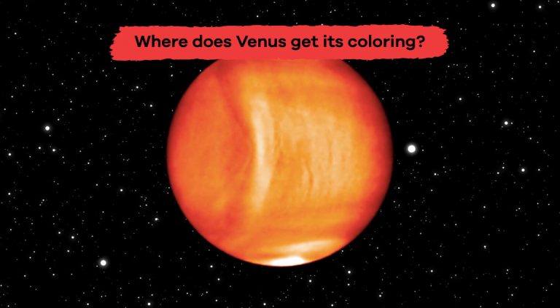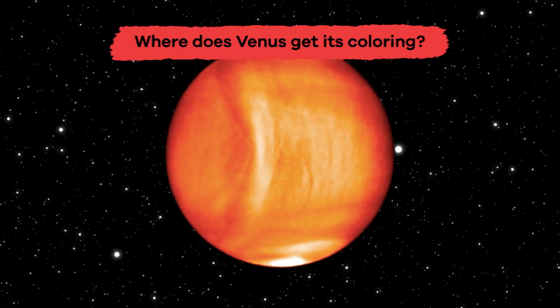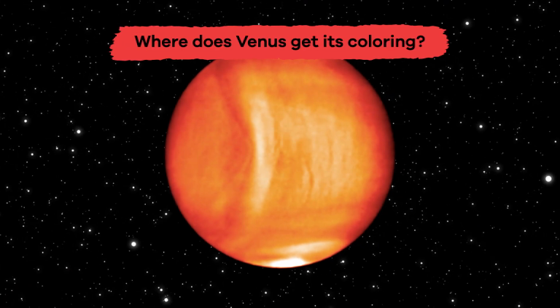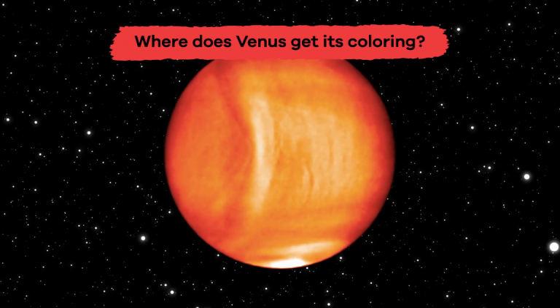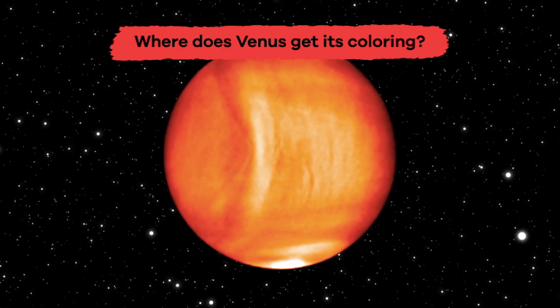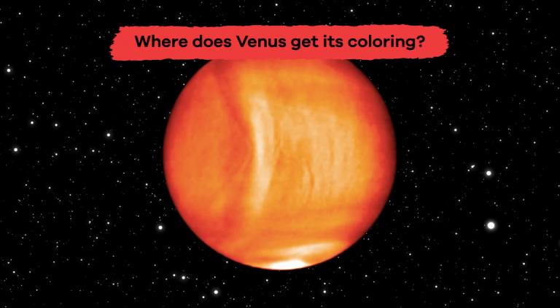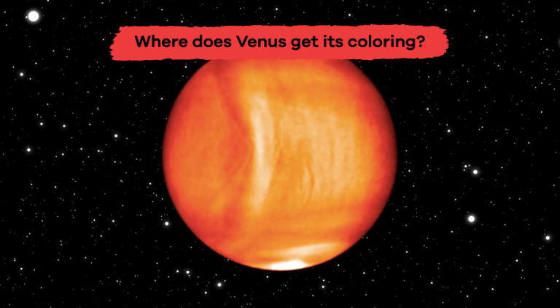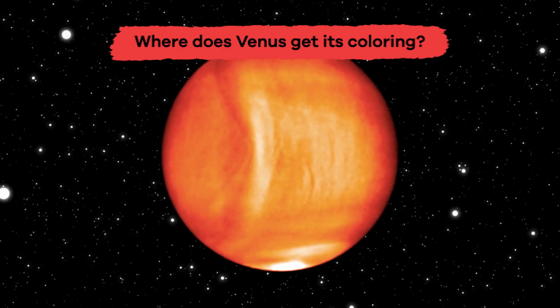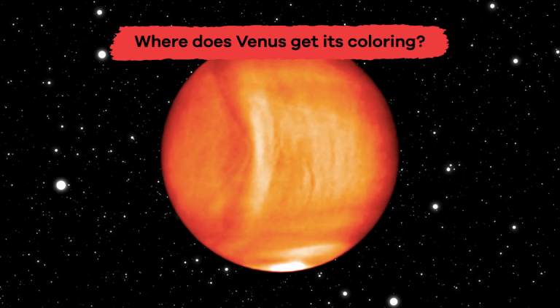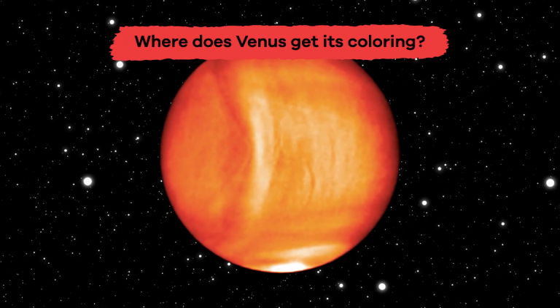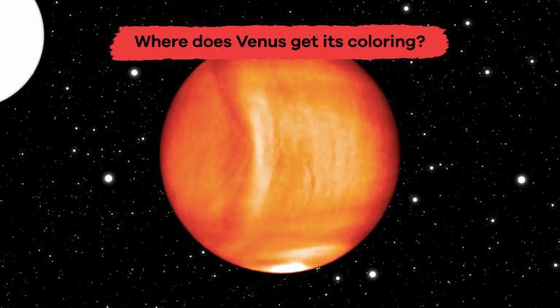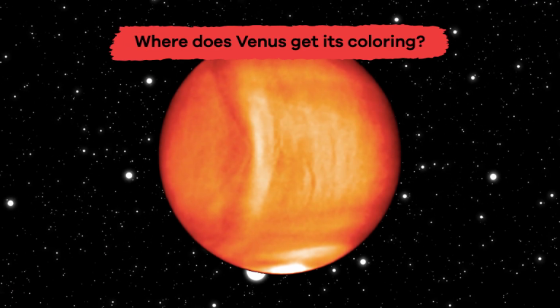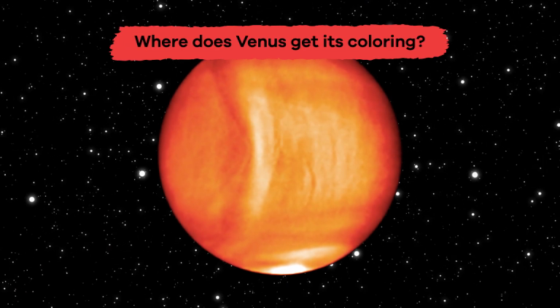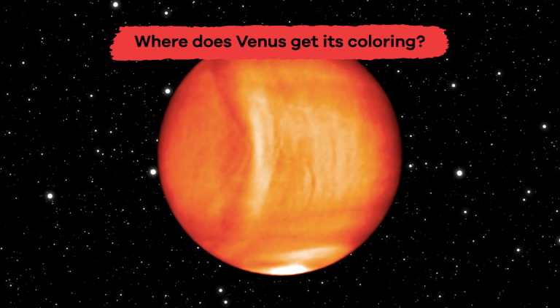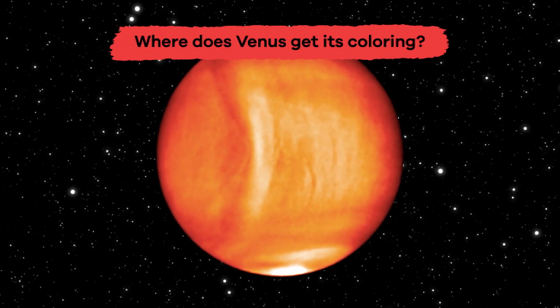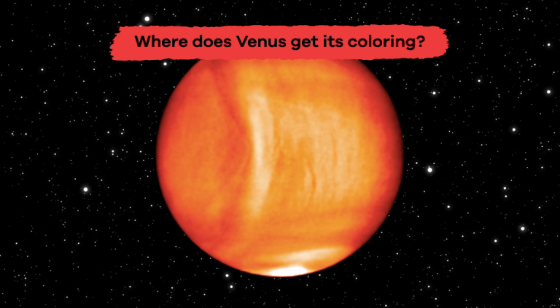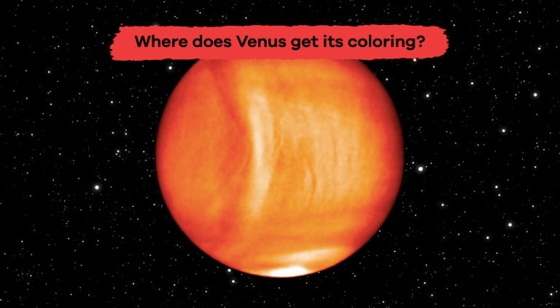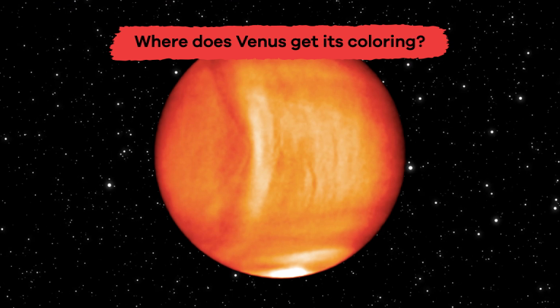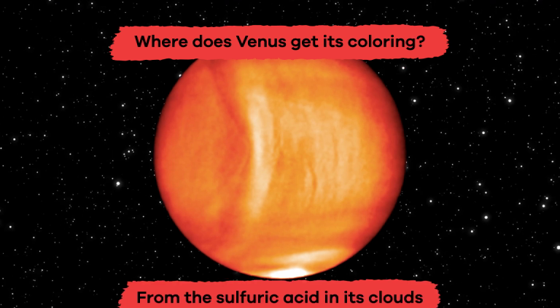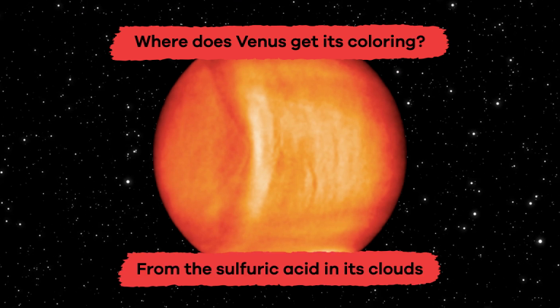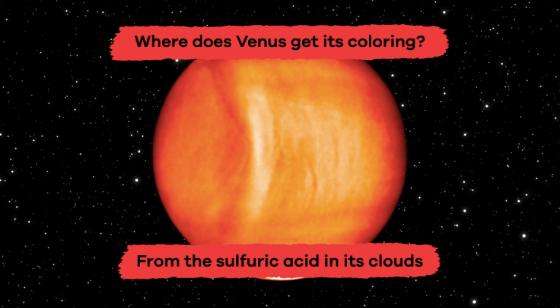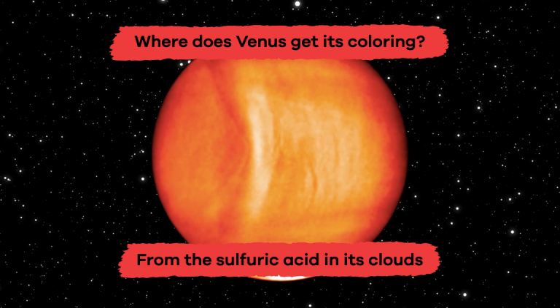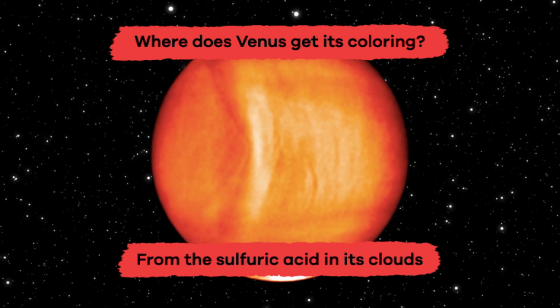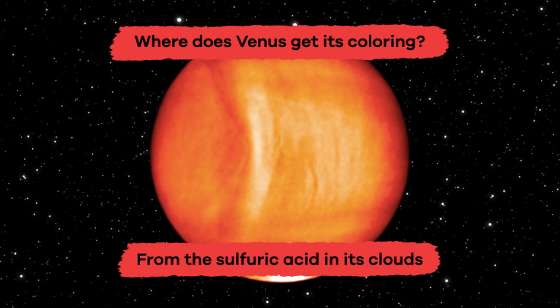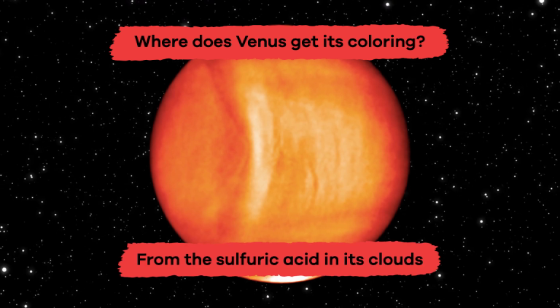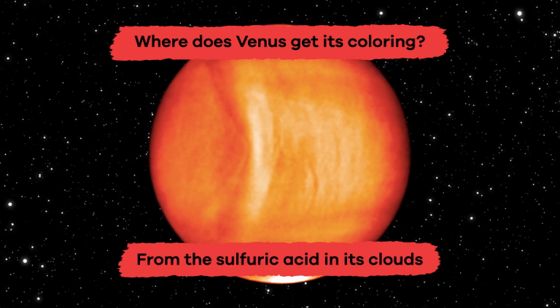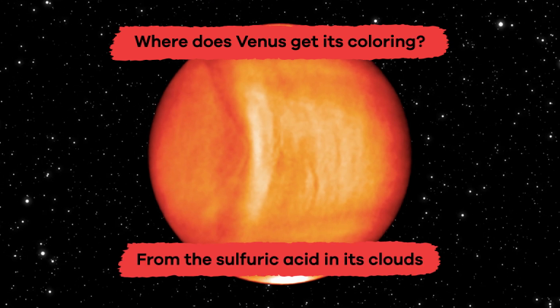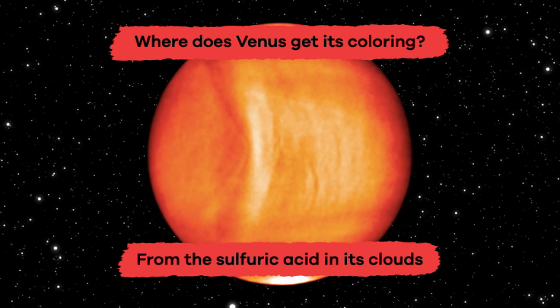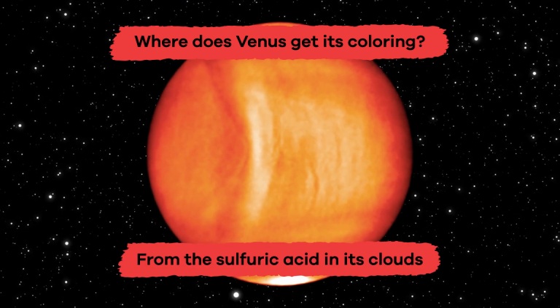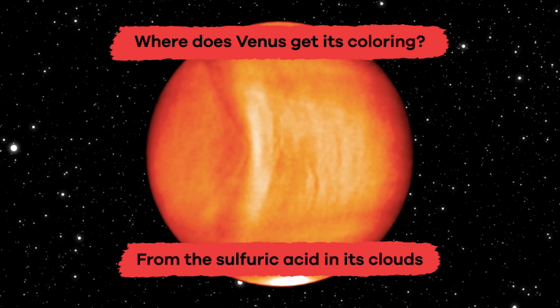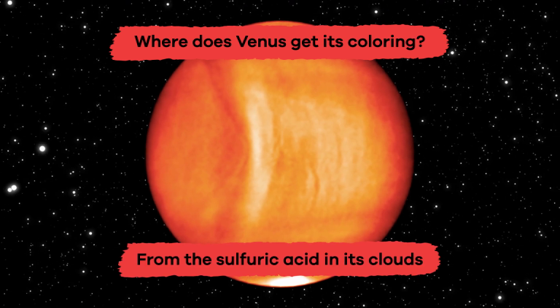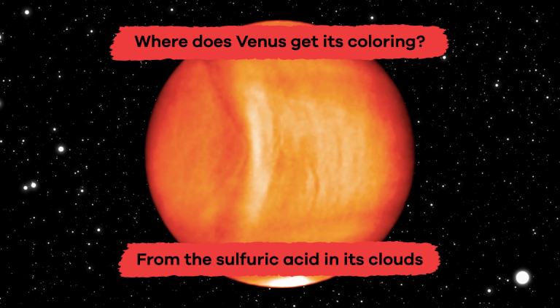Where does Venus get its coloring? From the sulfuric acid in its clouds.